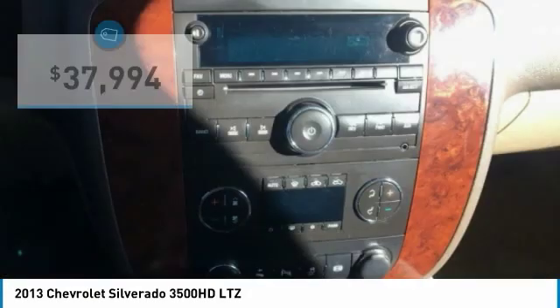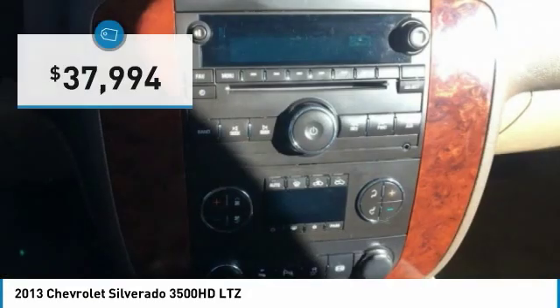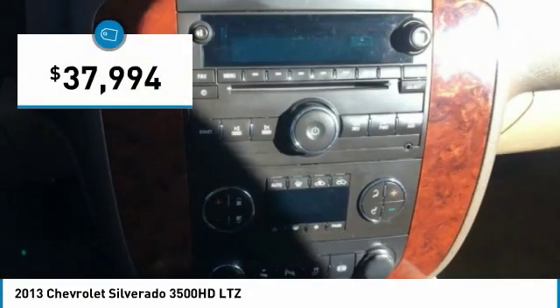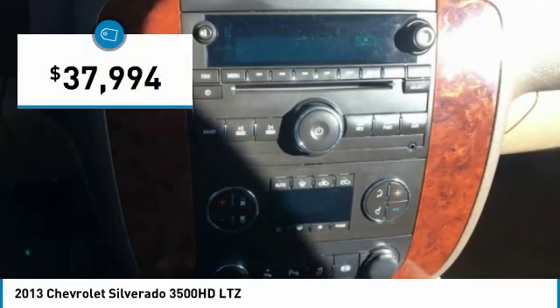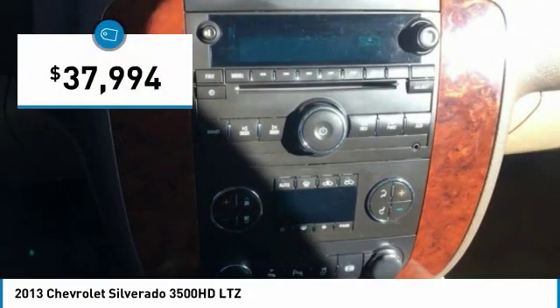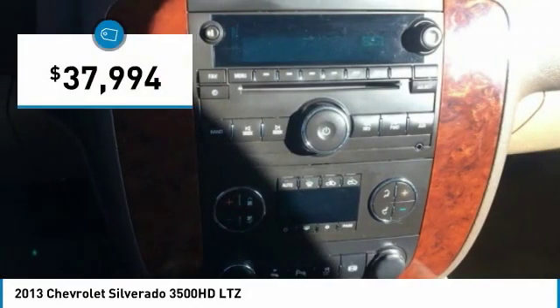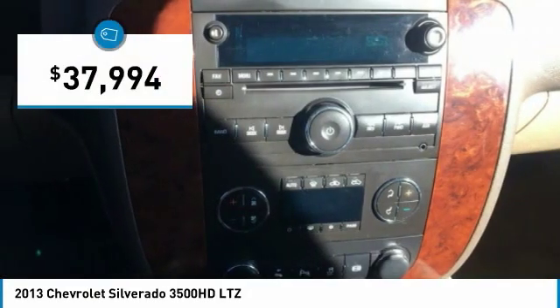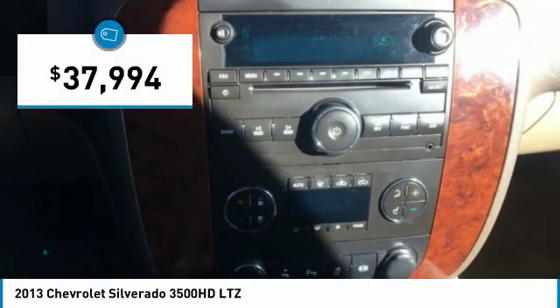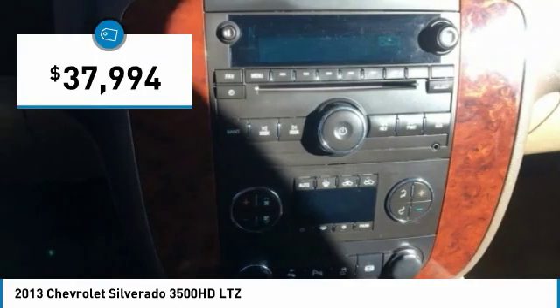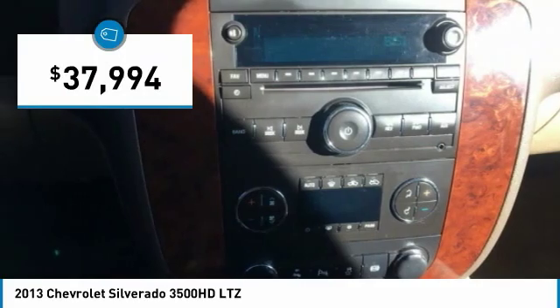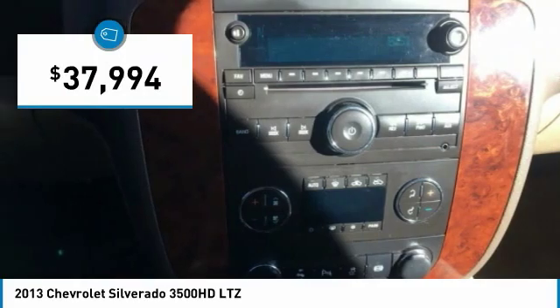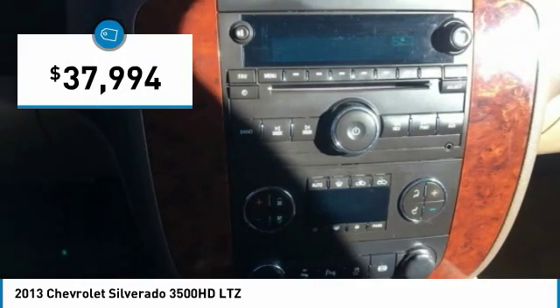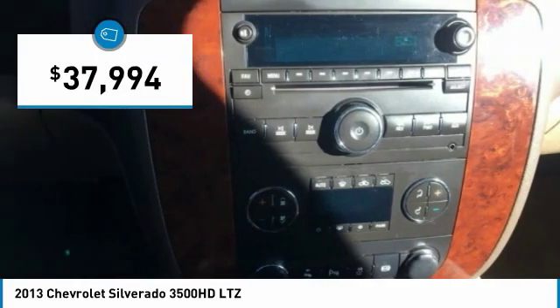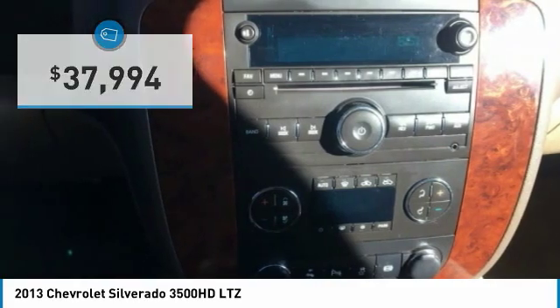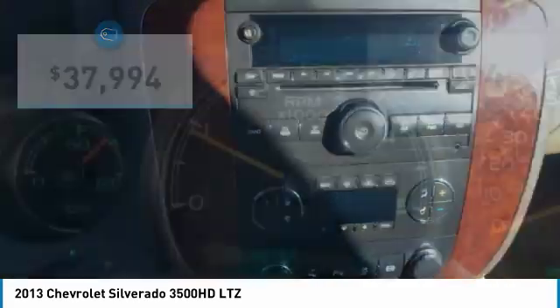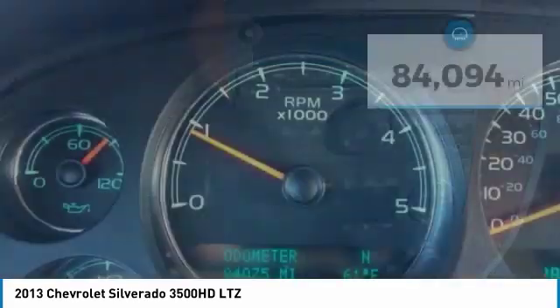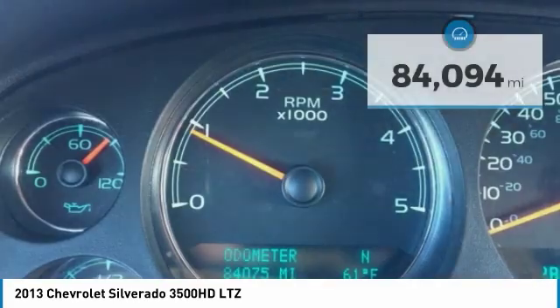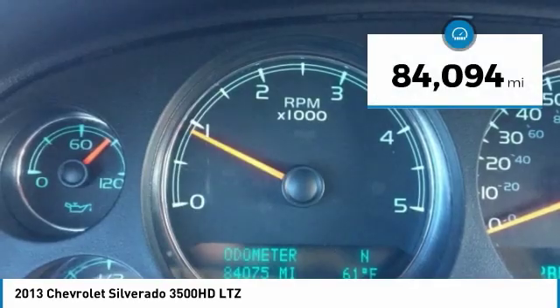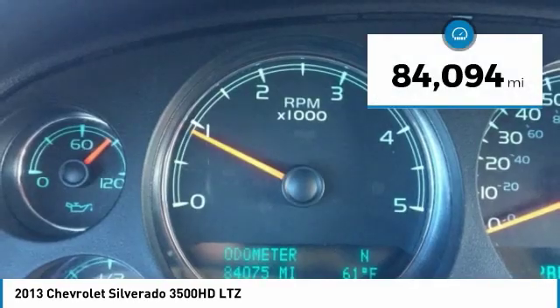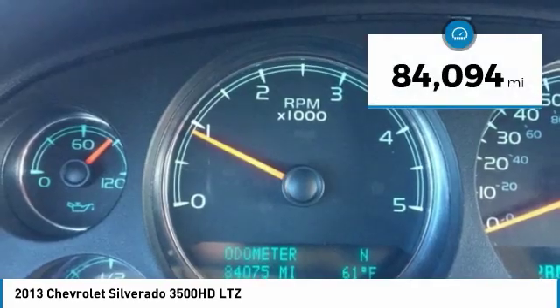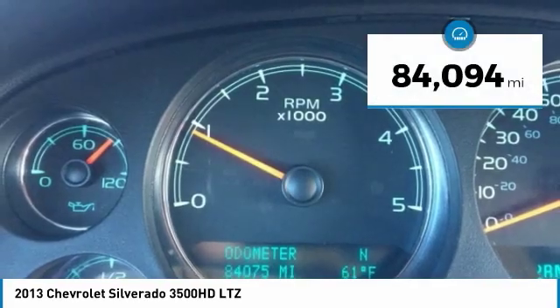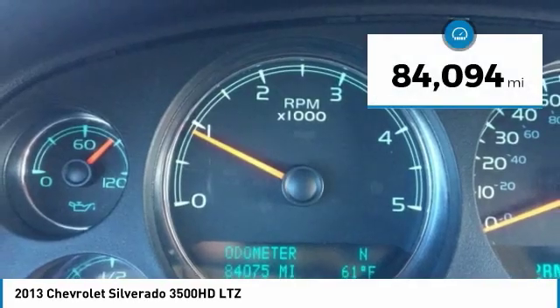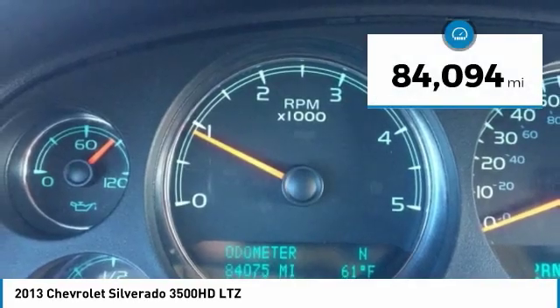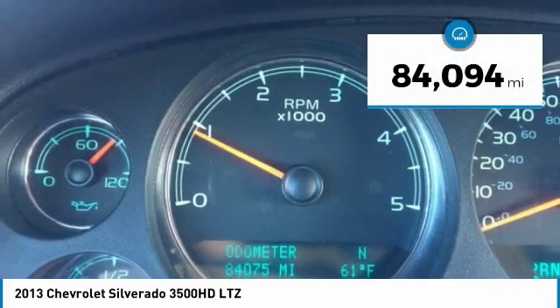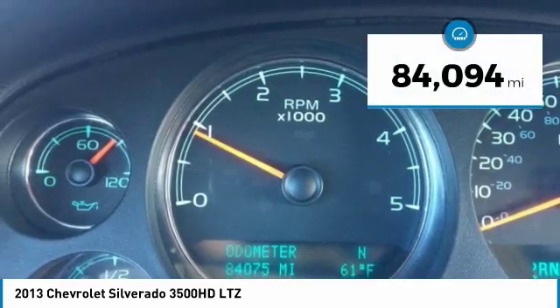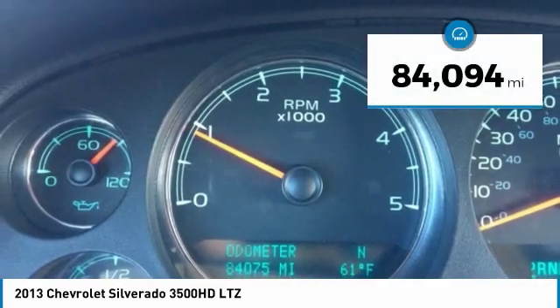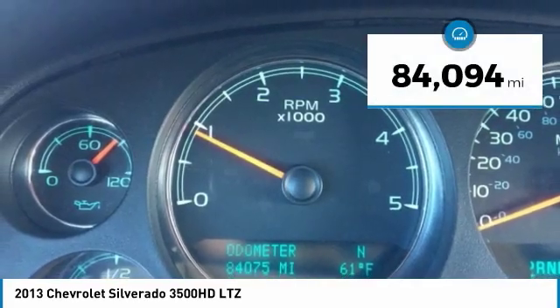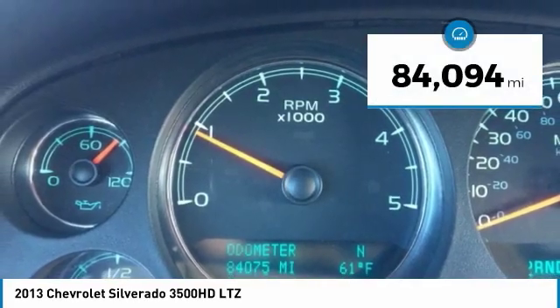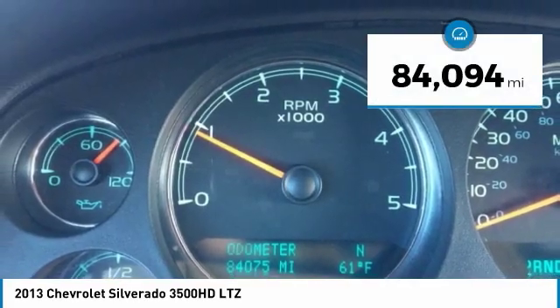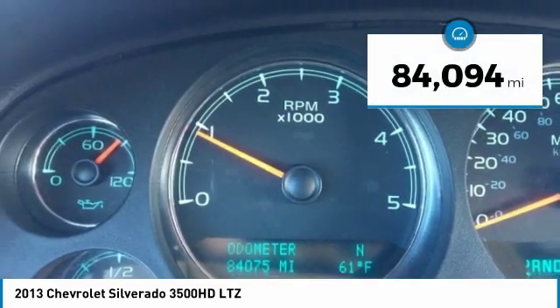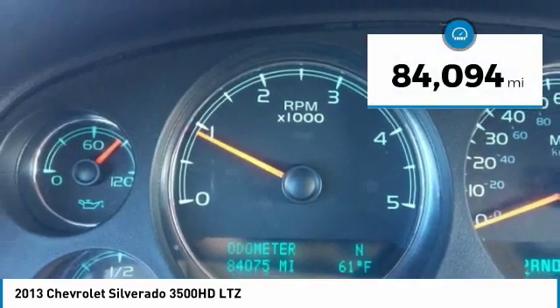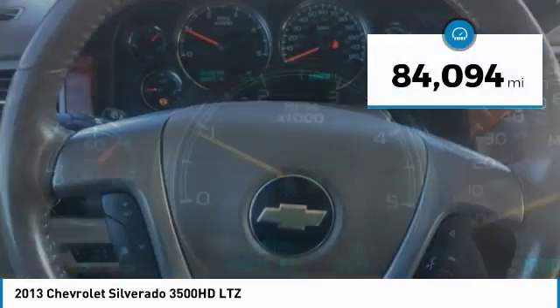And is priced below $40,000. This vehicle has less than 85,000 miles.